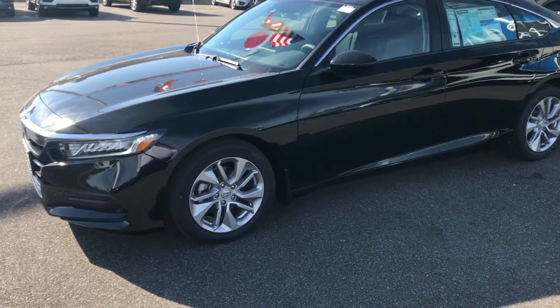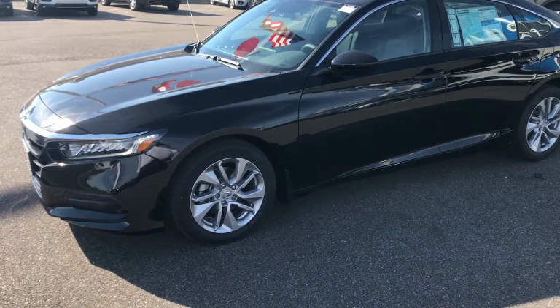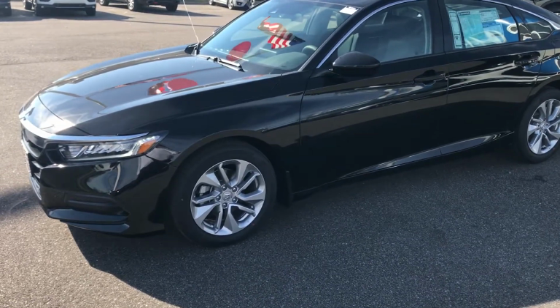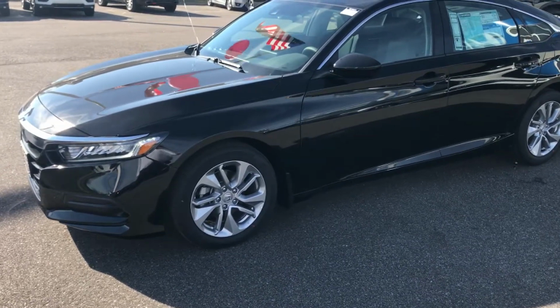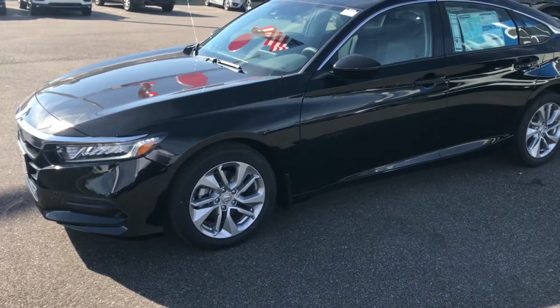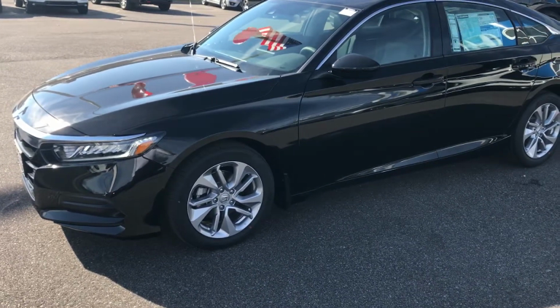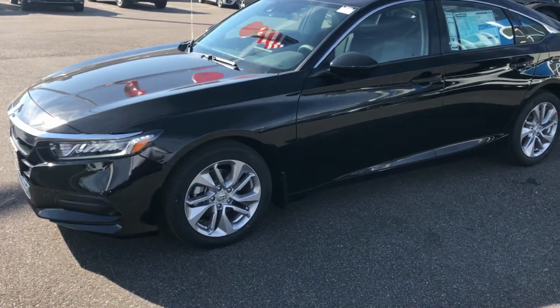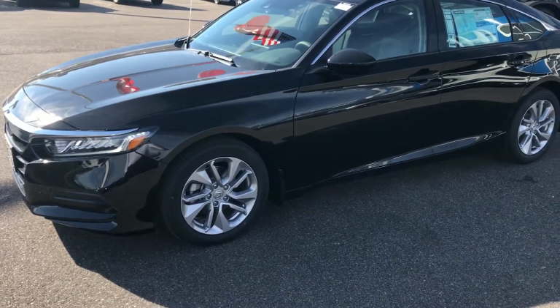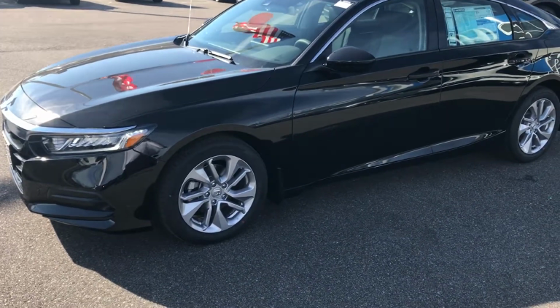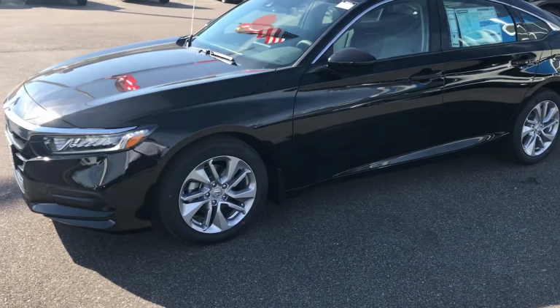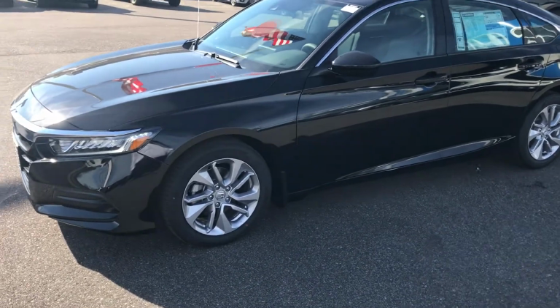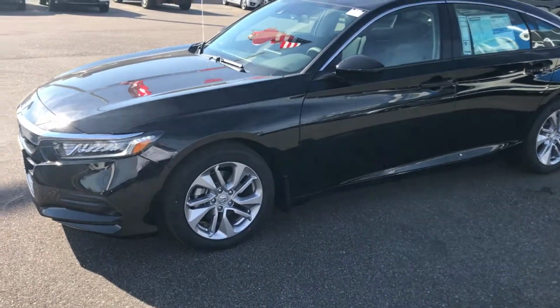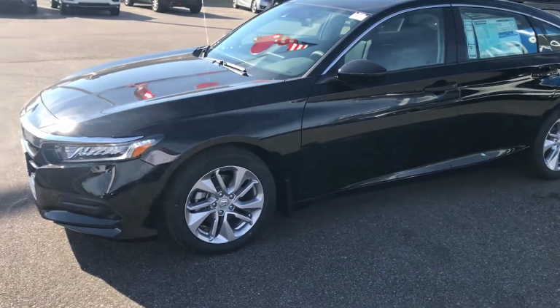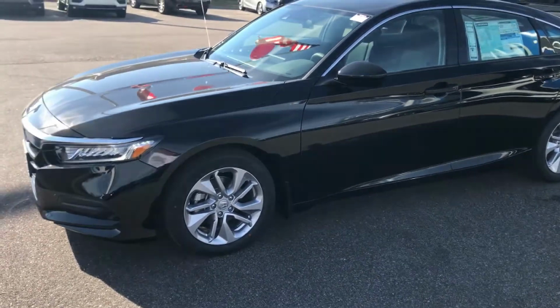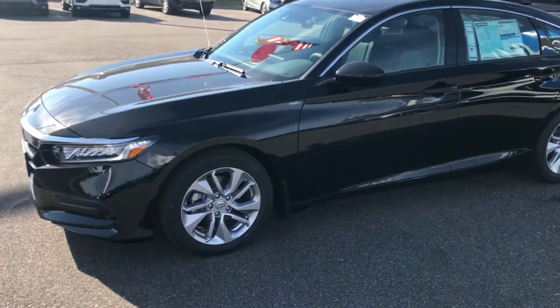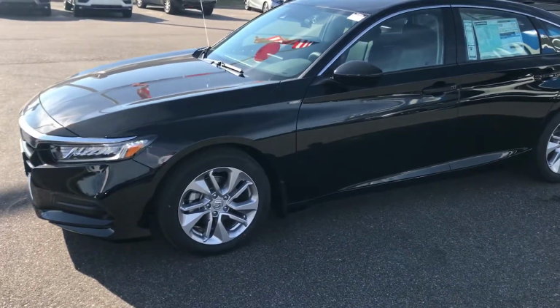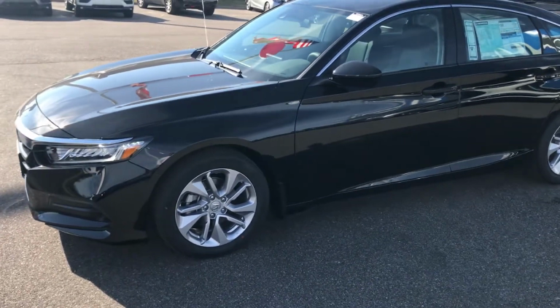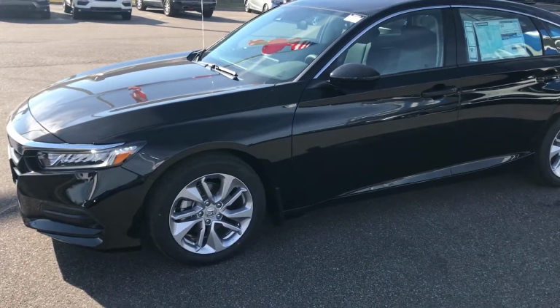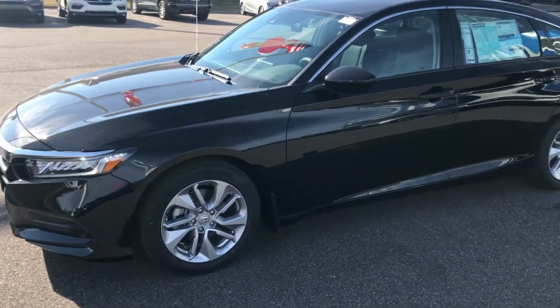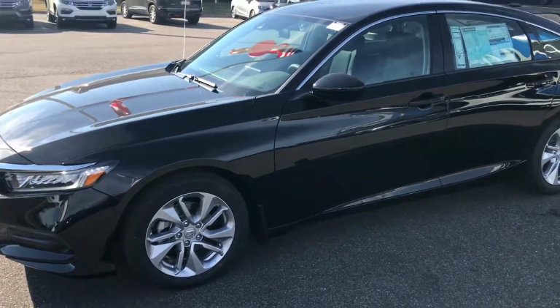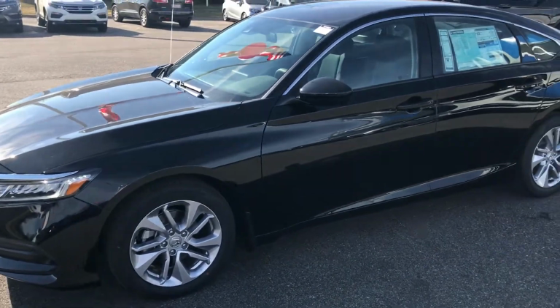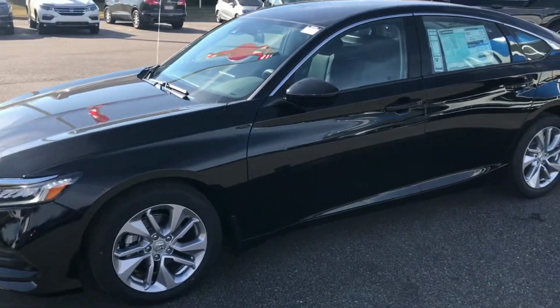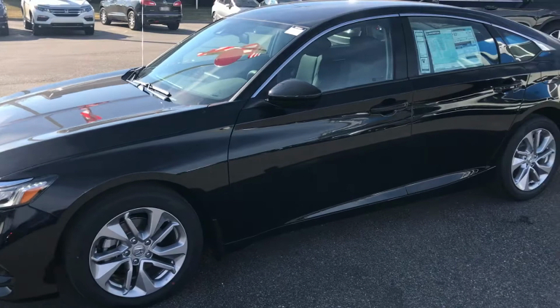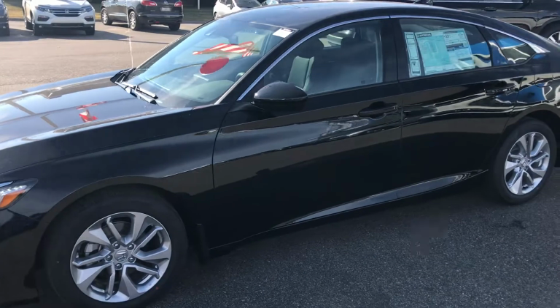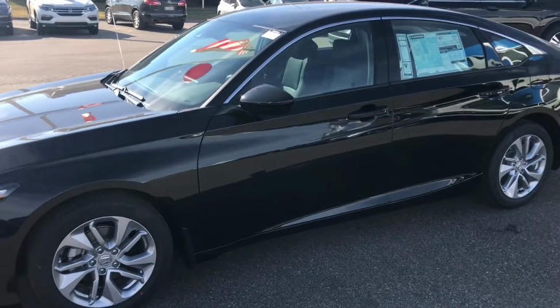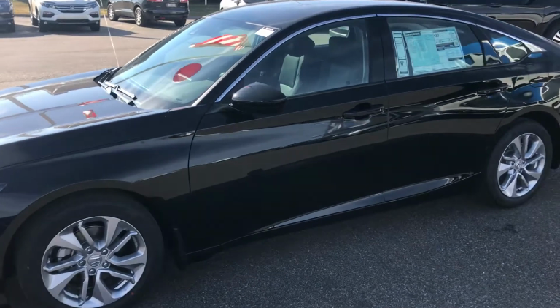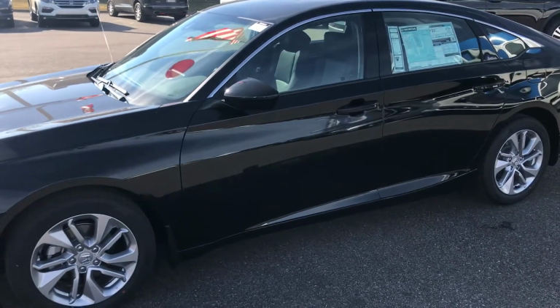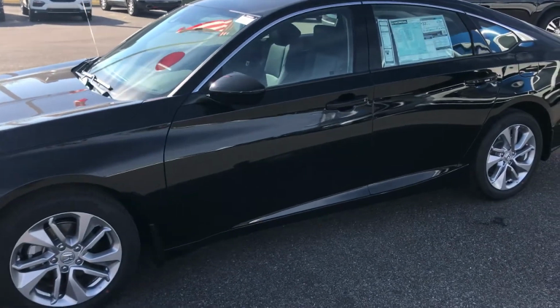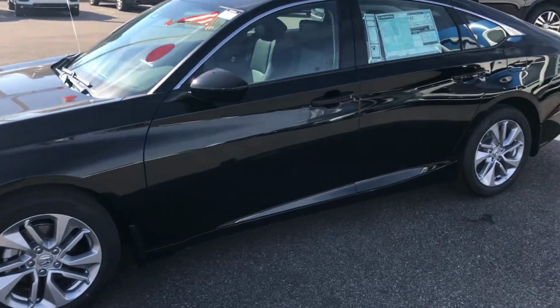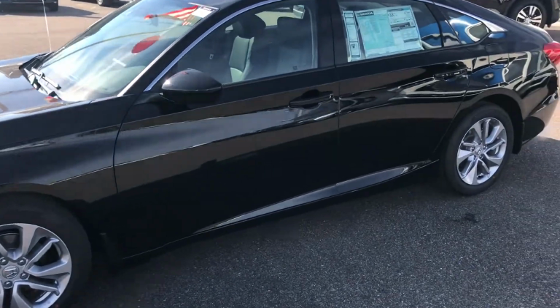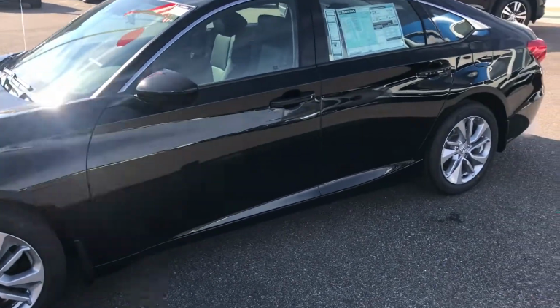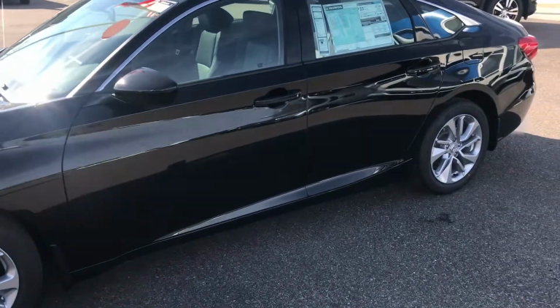Good morning board, Cory Dumont here at San Boswell Honda. Wanted to shoot you a quick video of the 2018 Honda Accord.